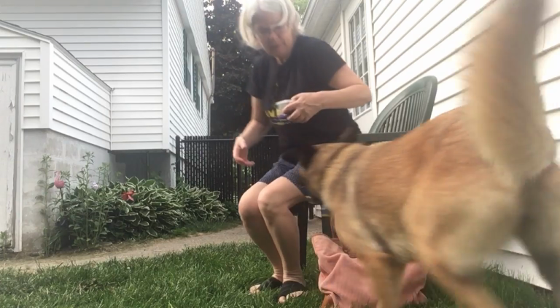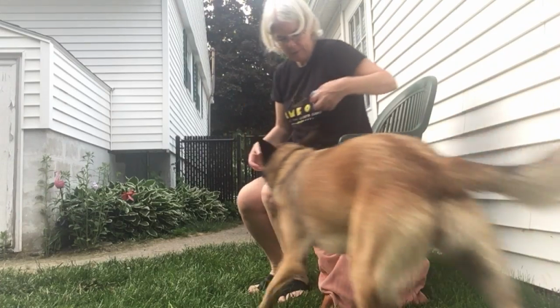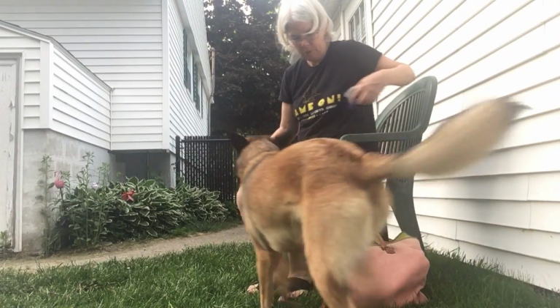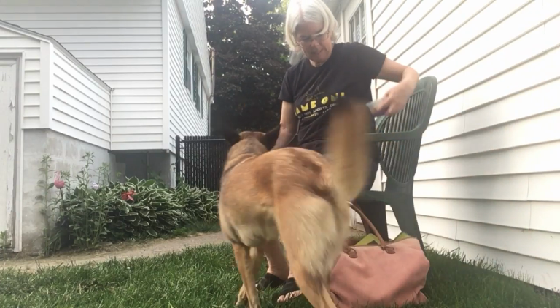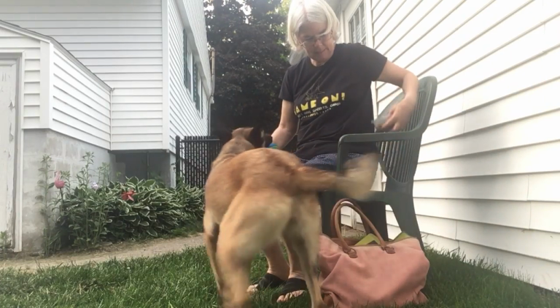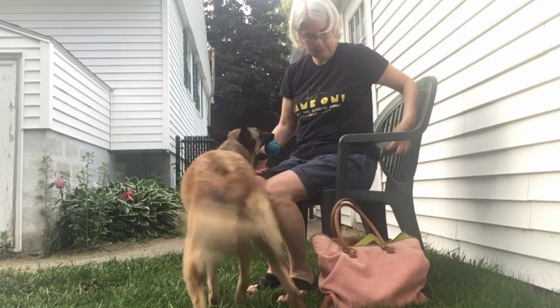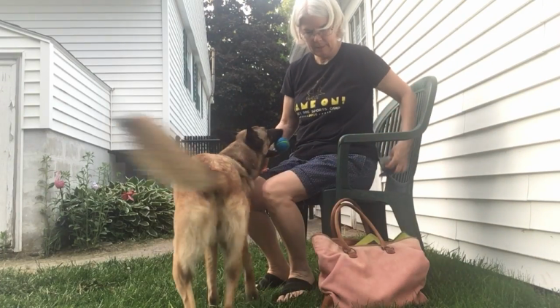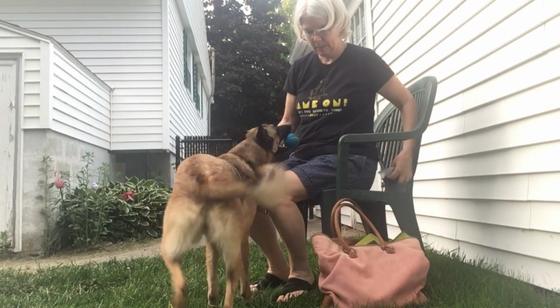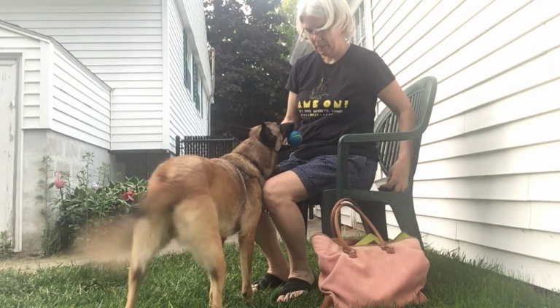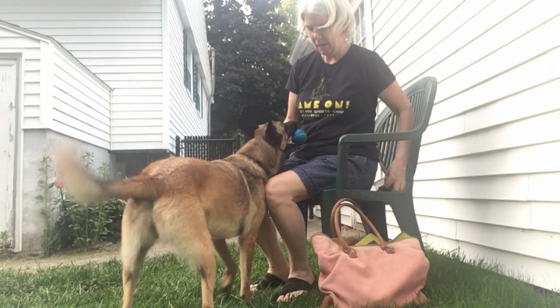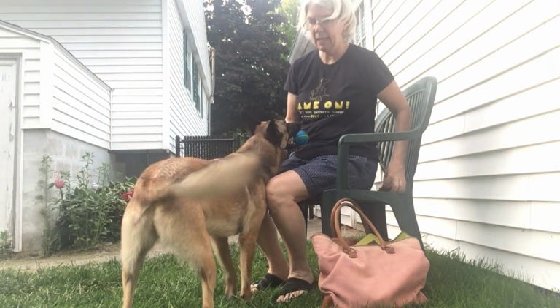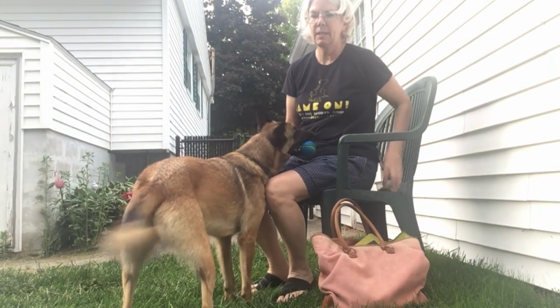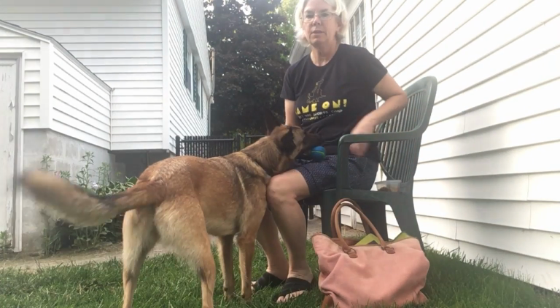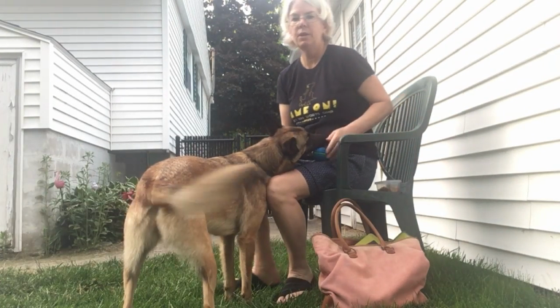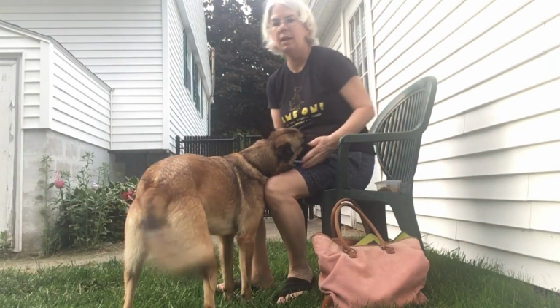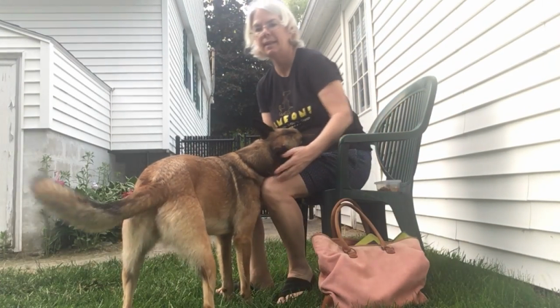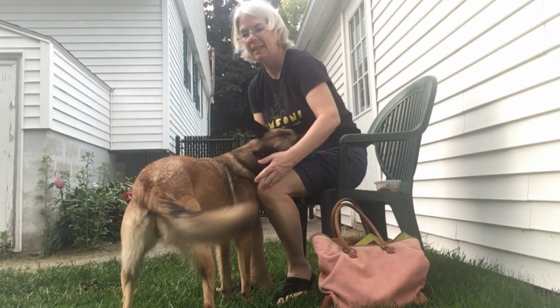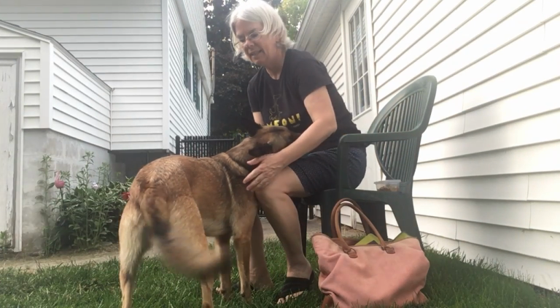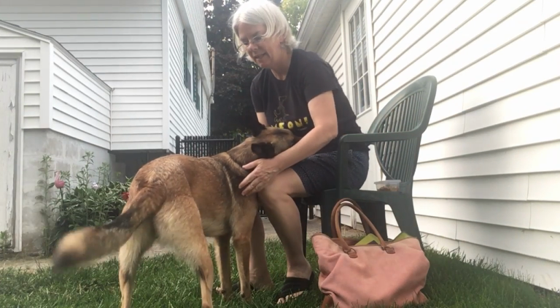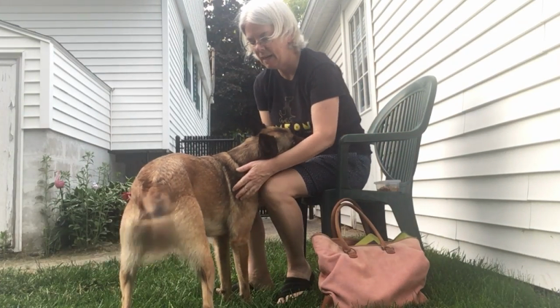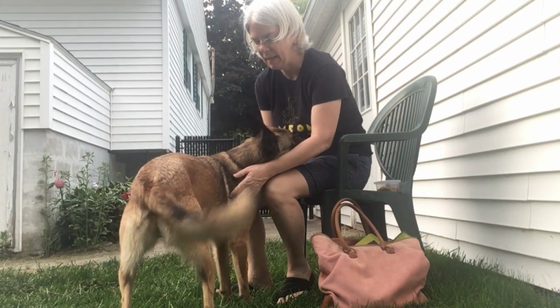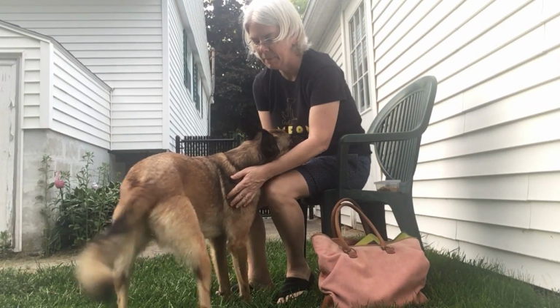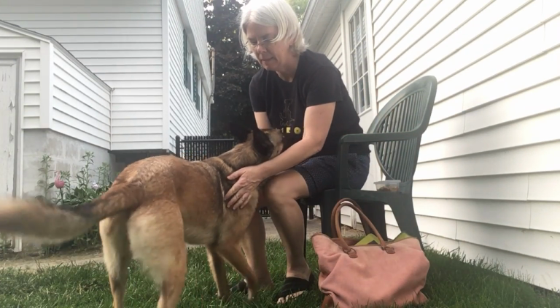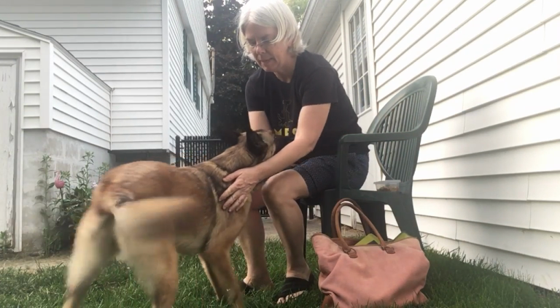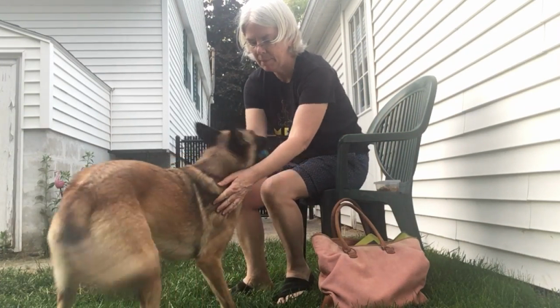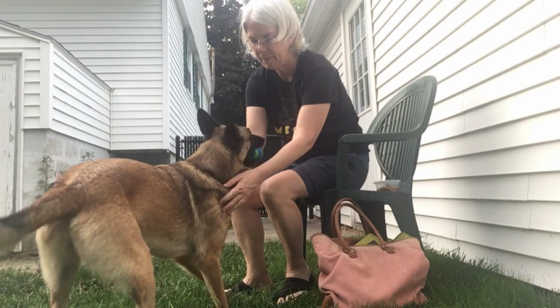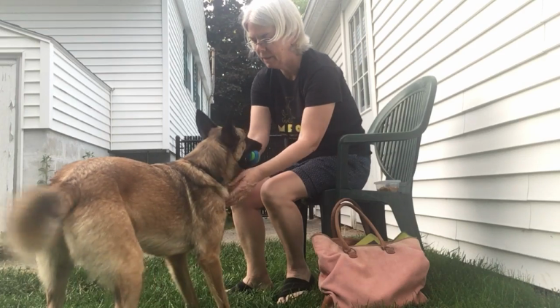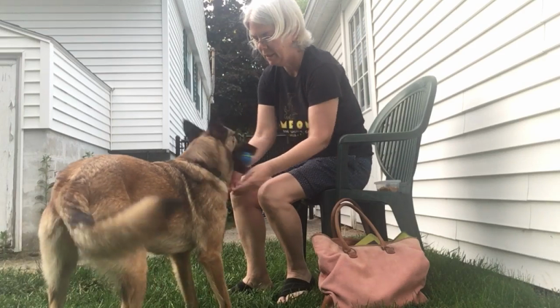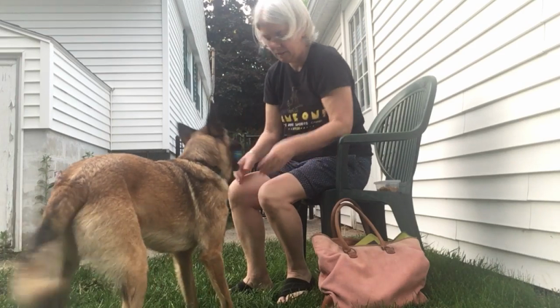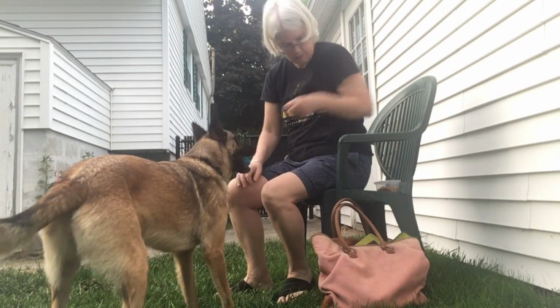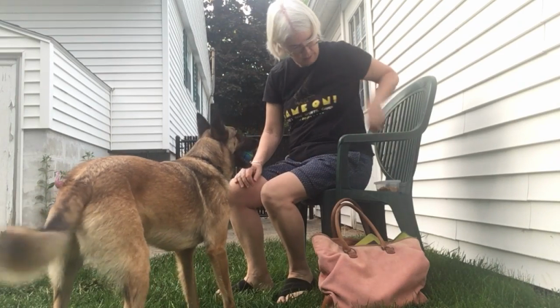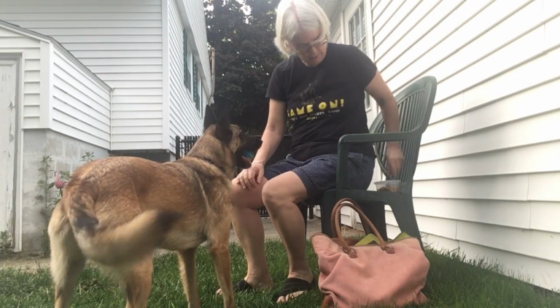Some treats. Good girl. Okay, ready? Back up a little. Back up. Good. Here.